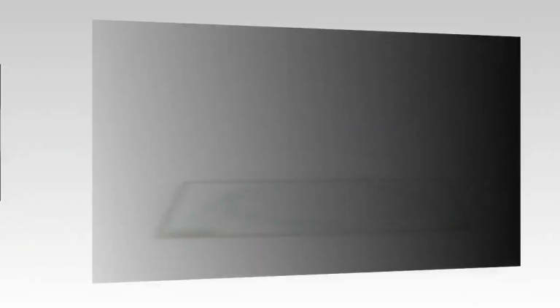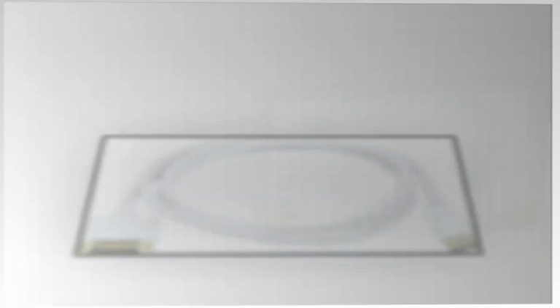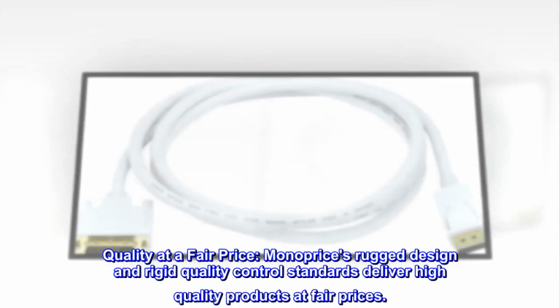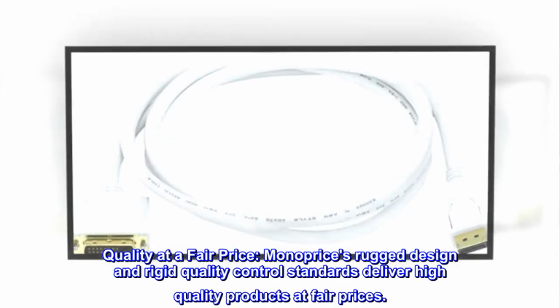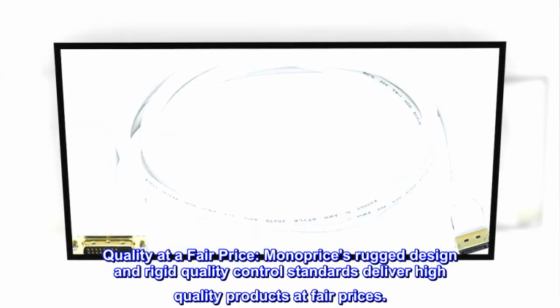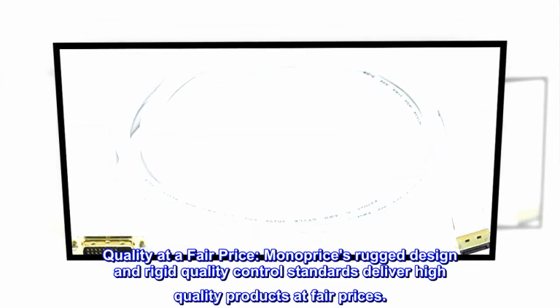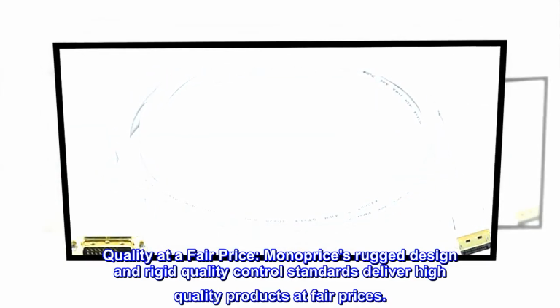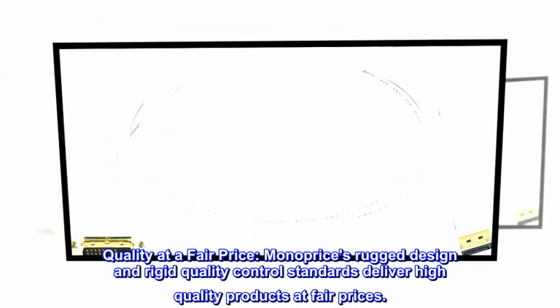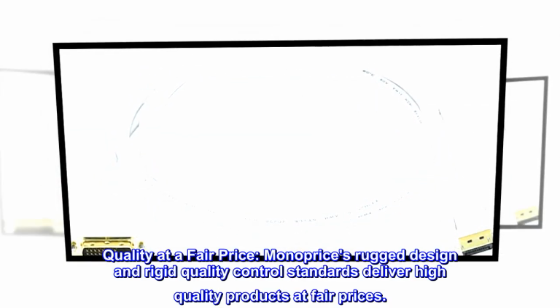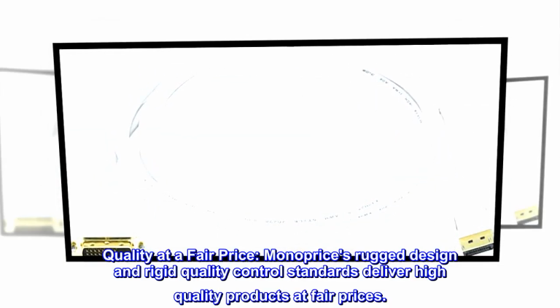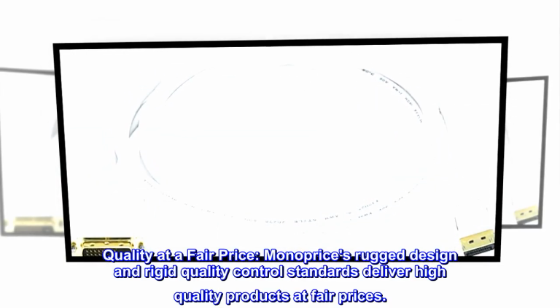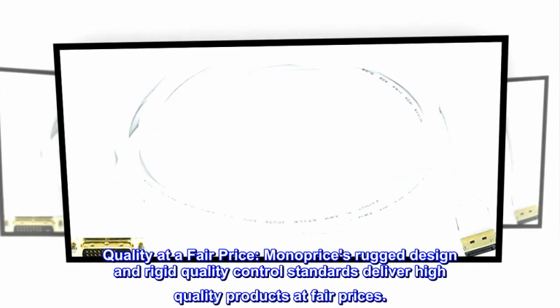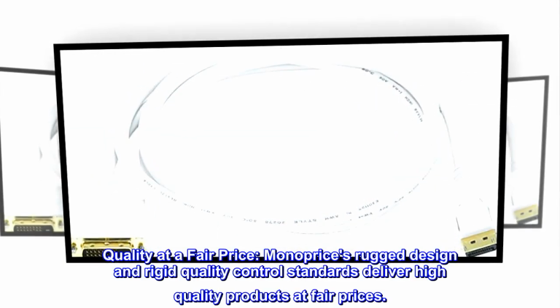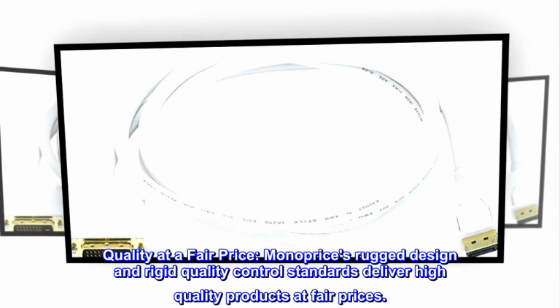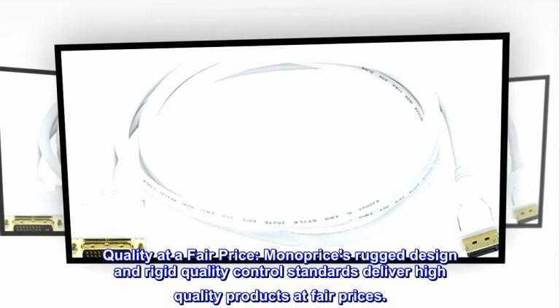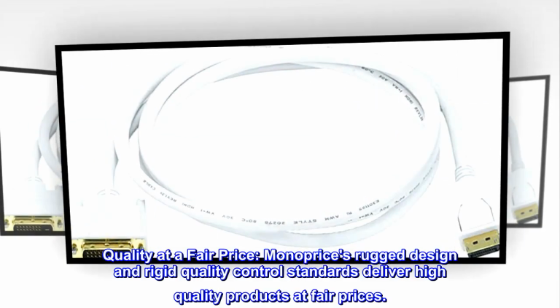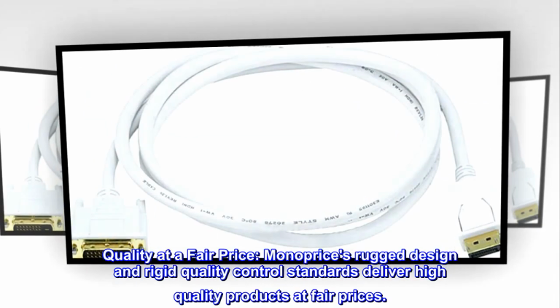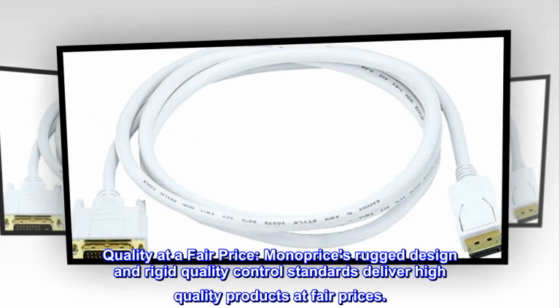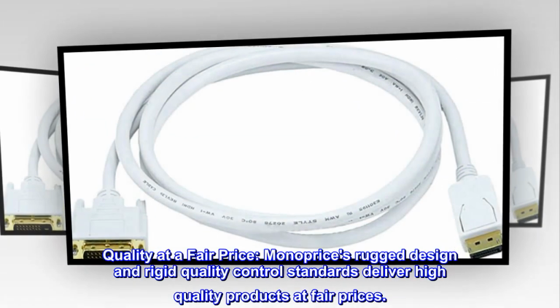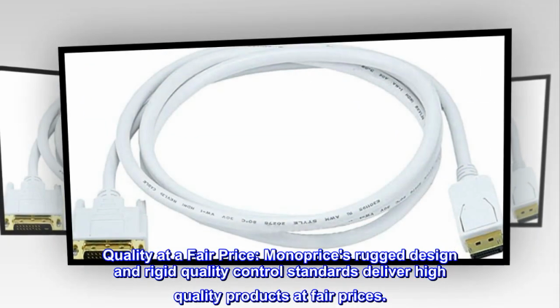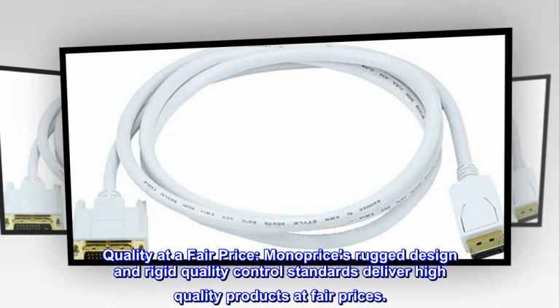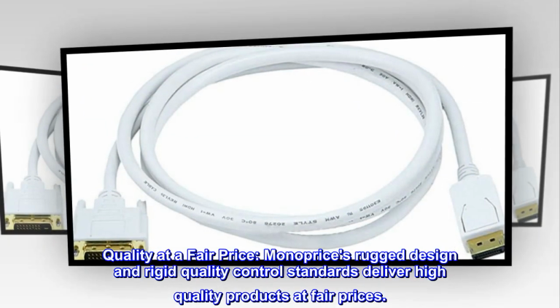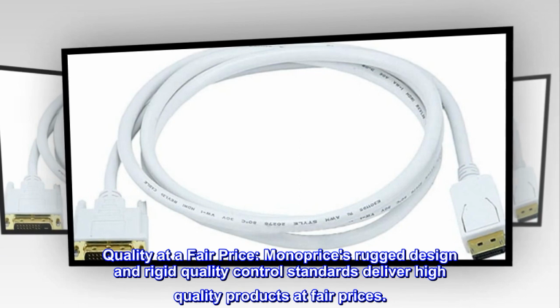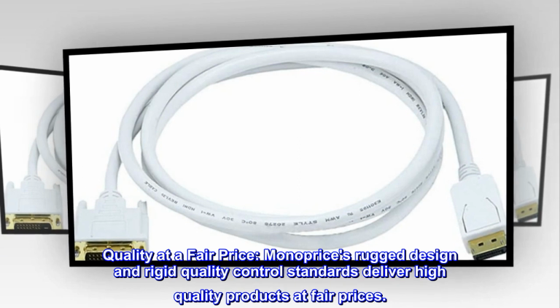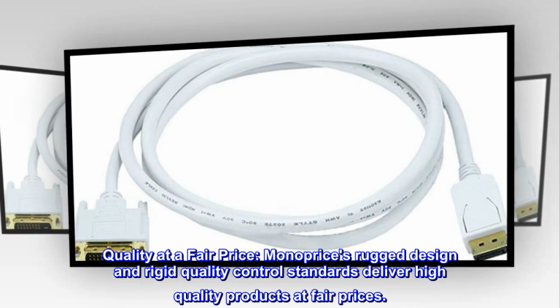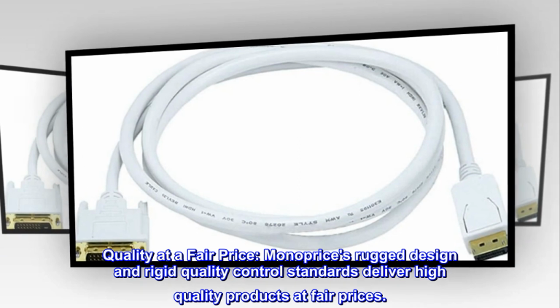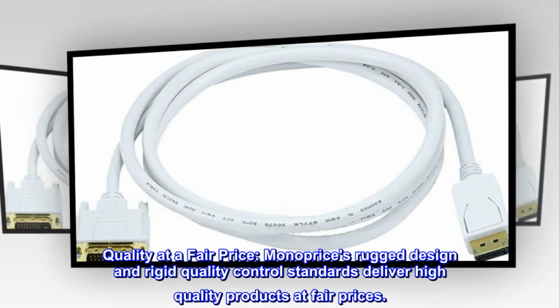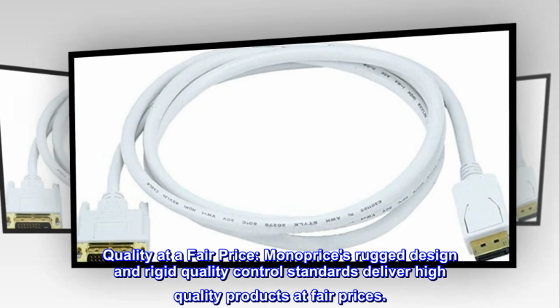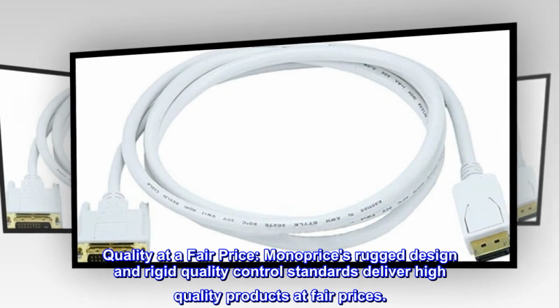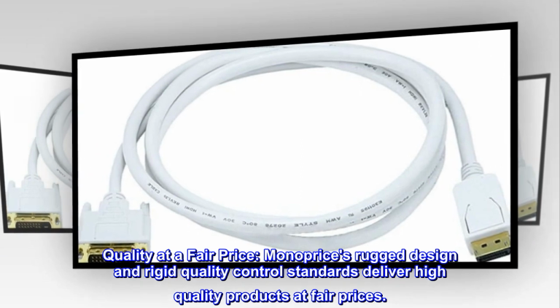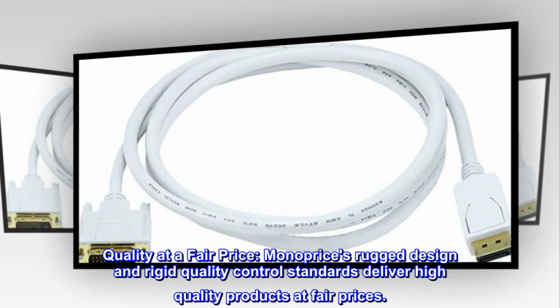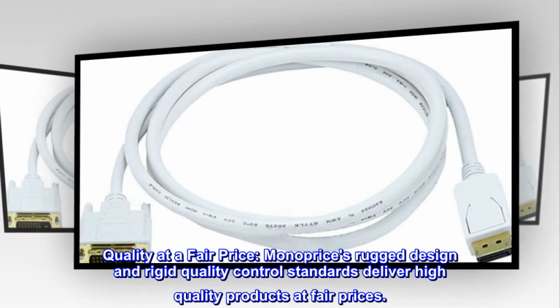Quality at a fair price — MonoPrice's rugged design and rigid quality control standards deliver high-quality products at fair prices.